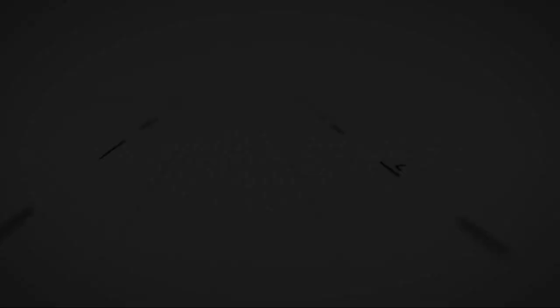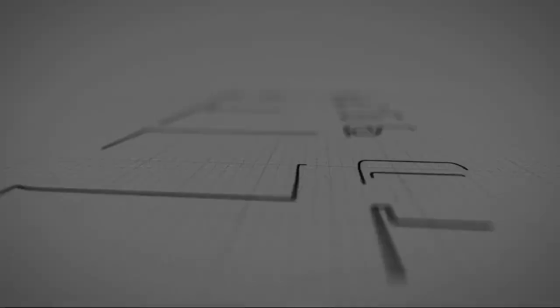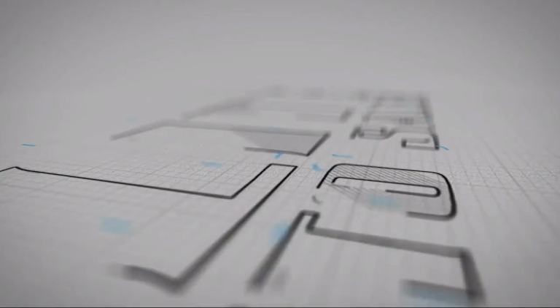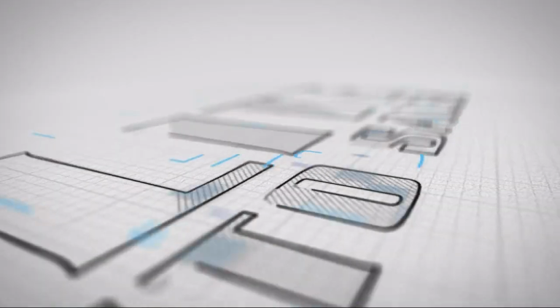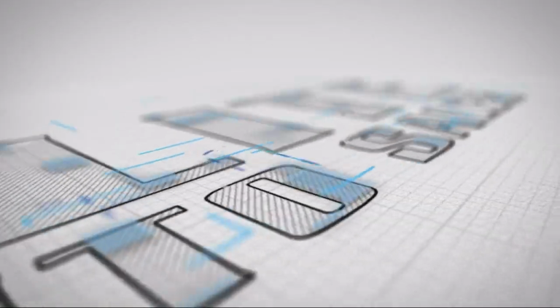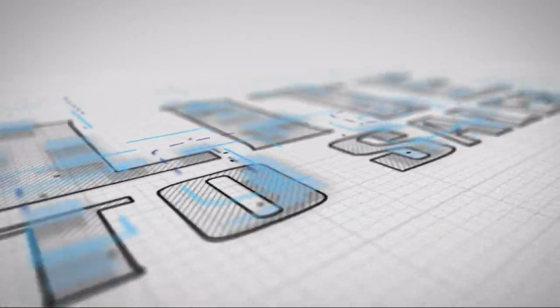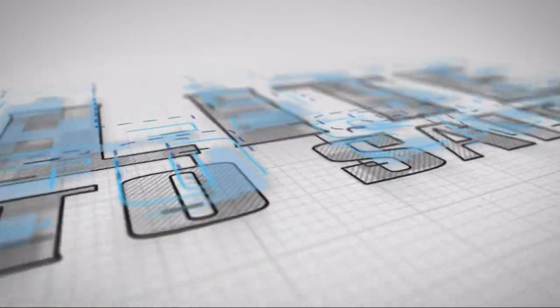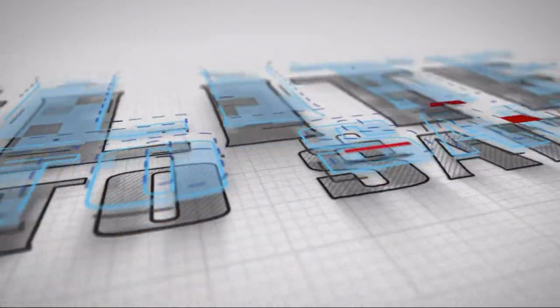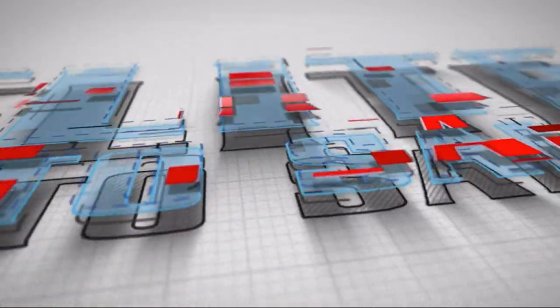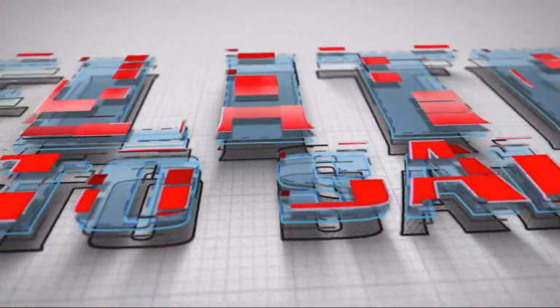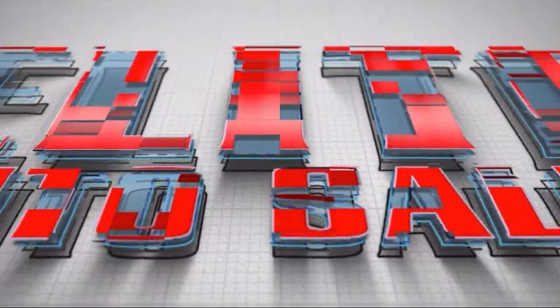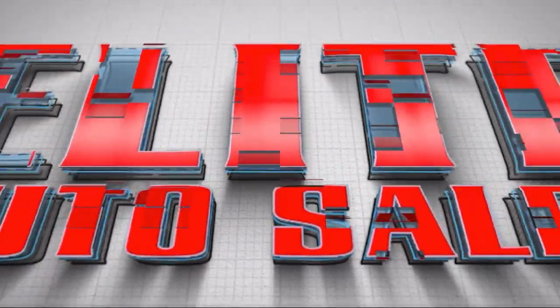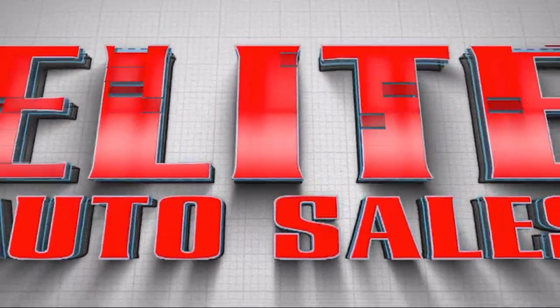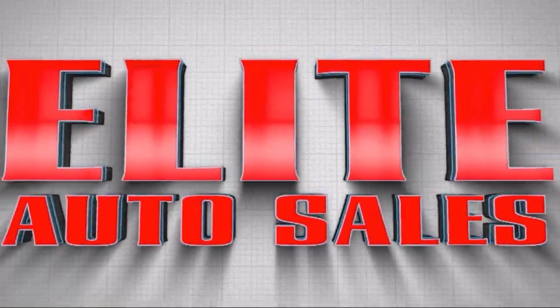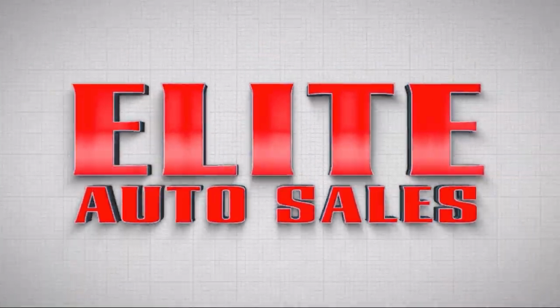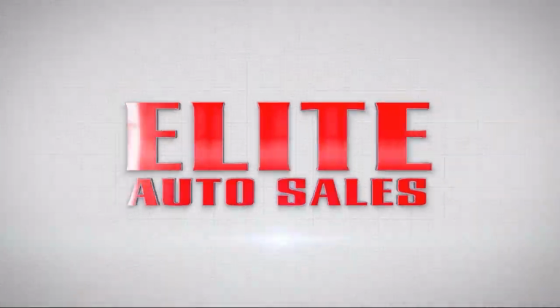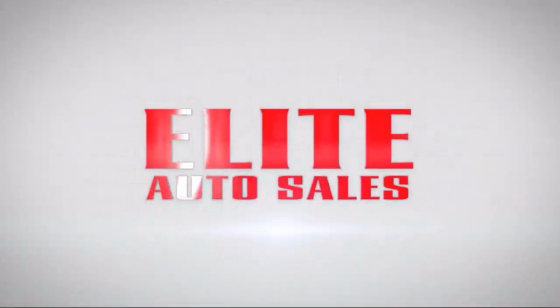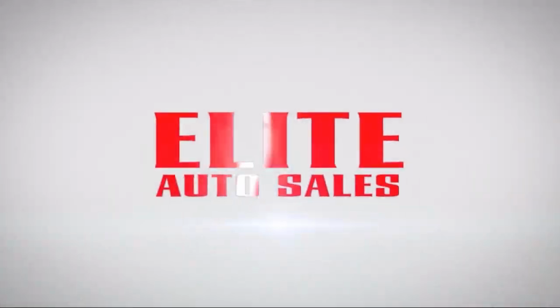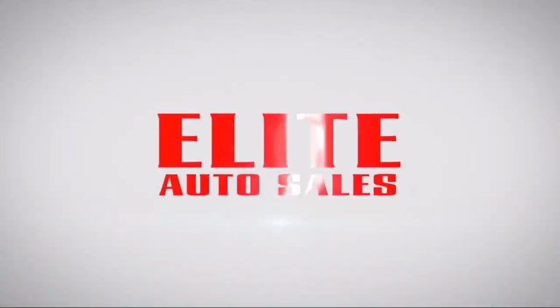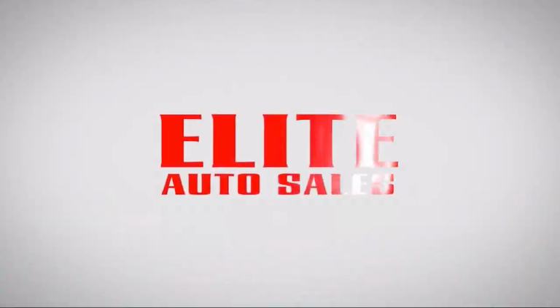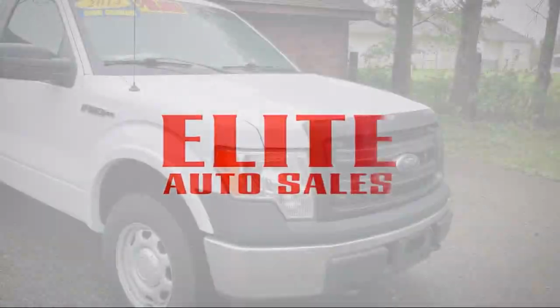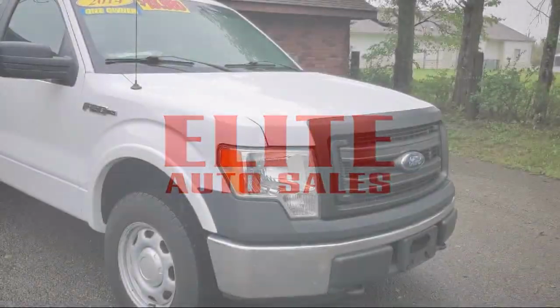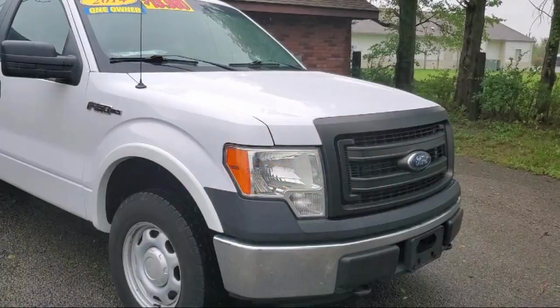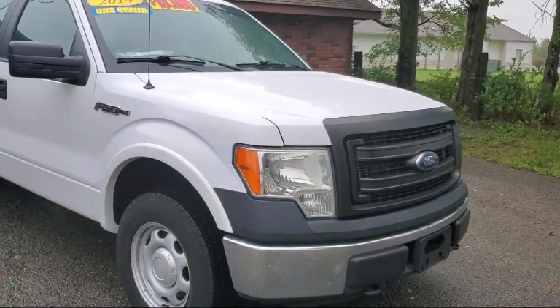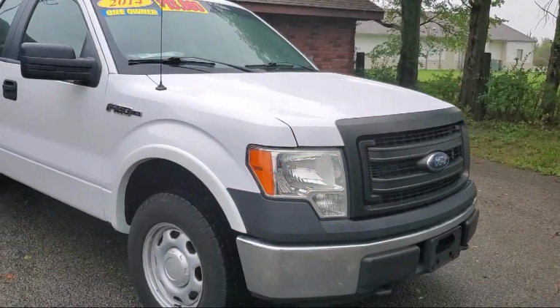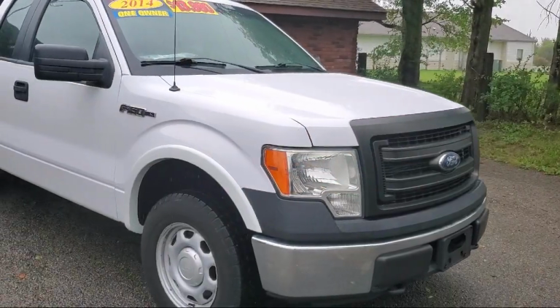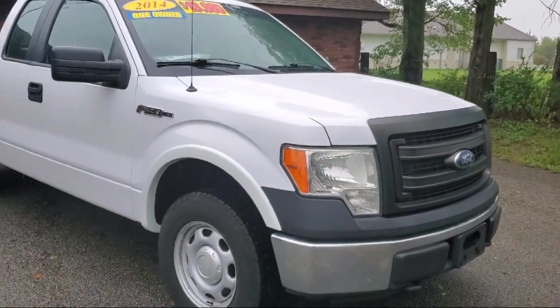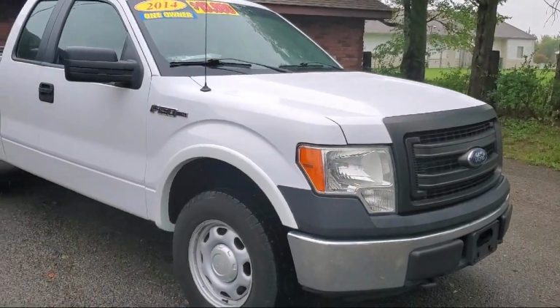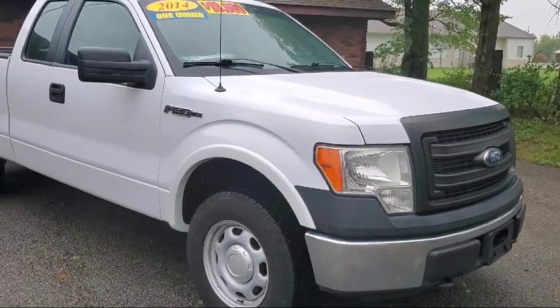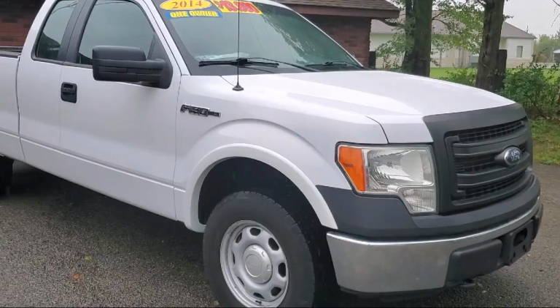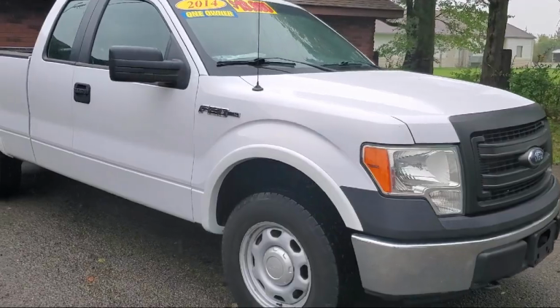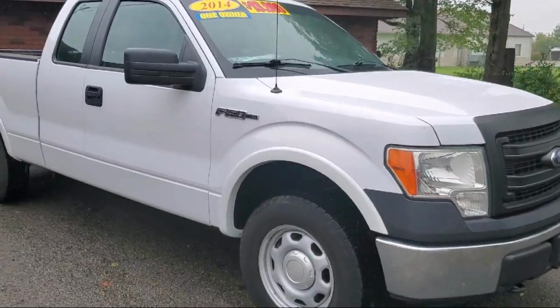Welcome to Elite Auto Sales, and here's a look at one of our great vehicles for sale.